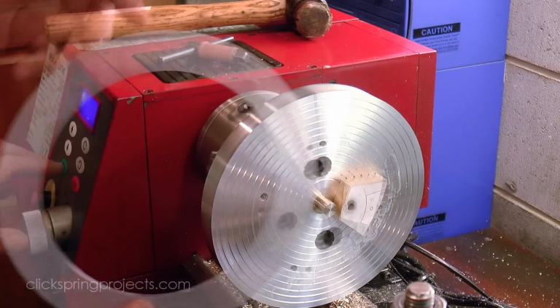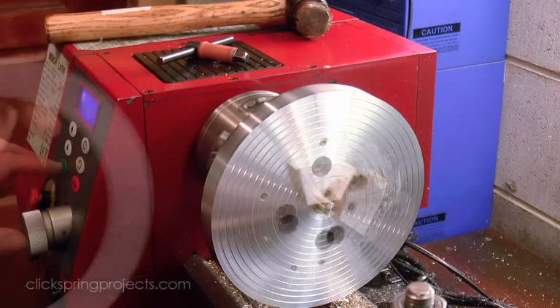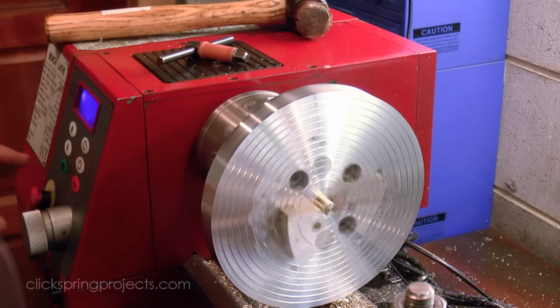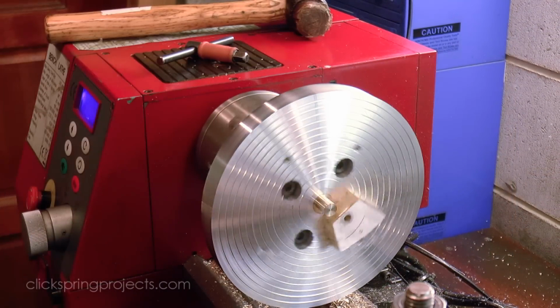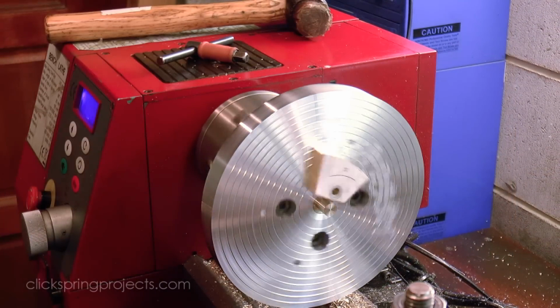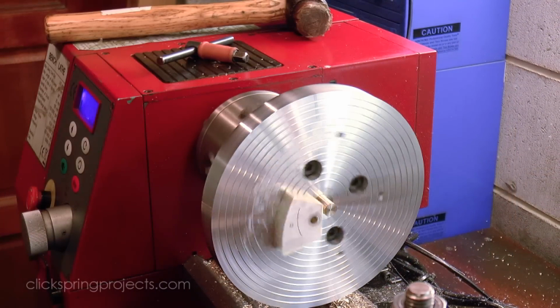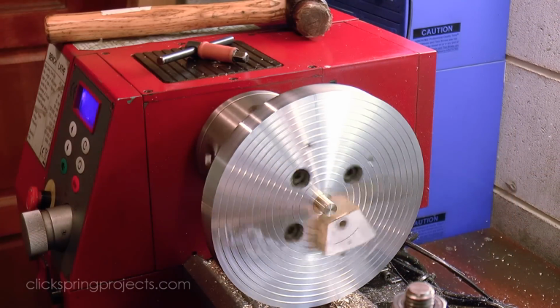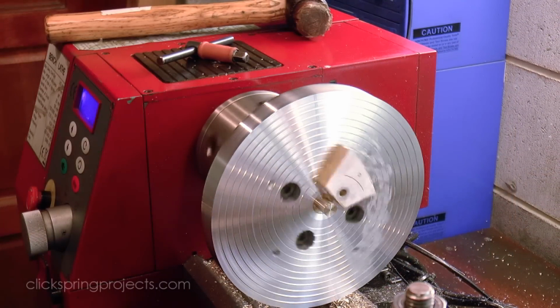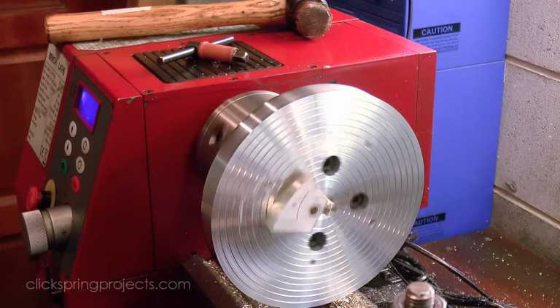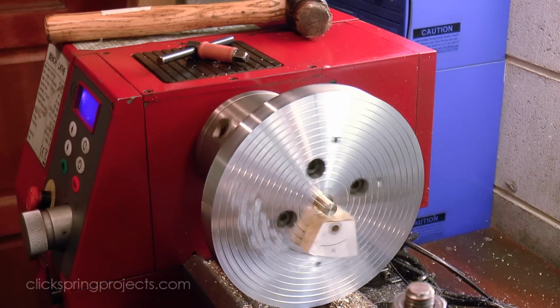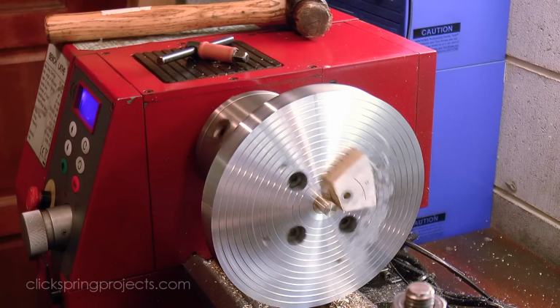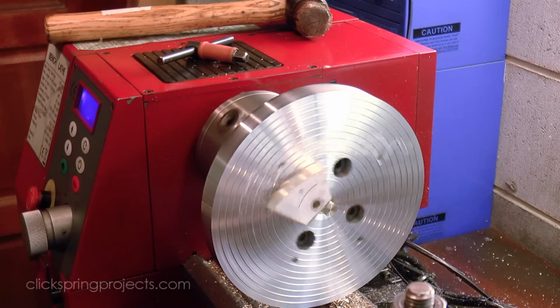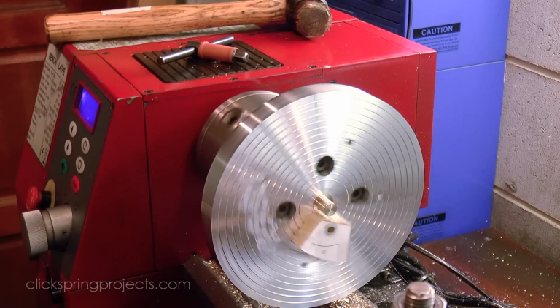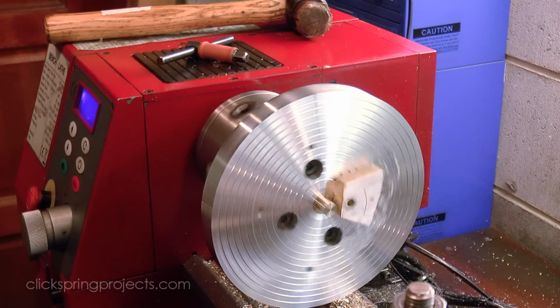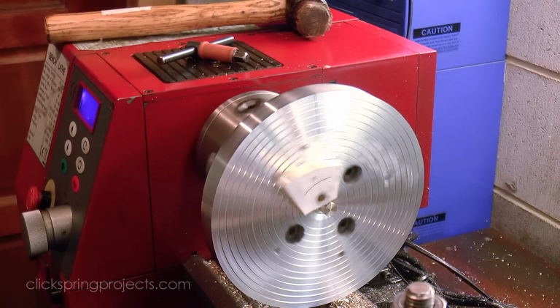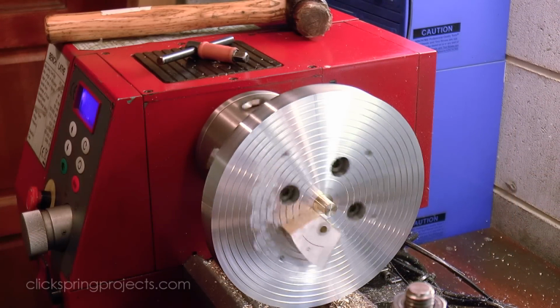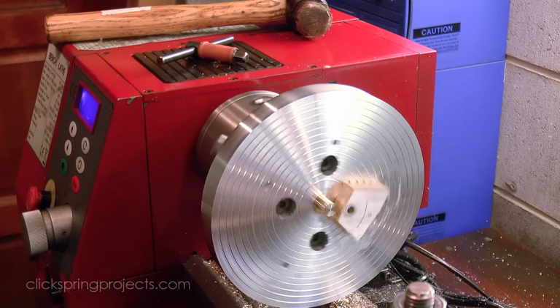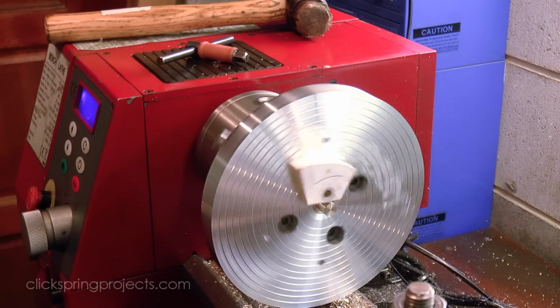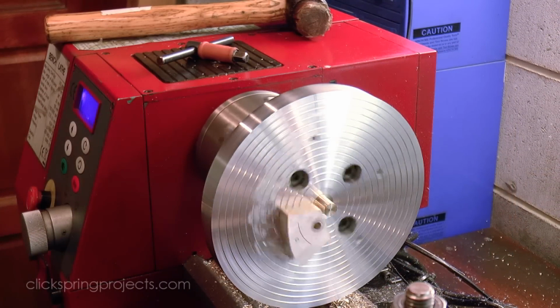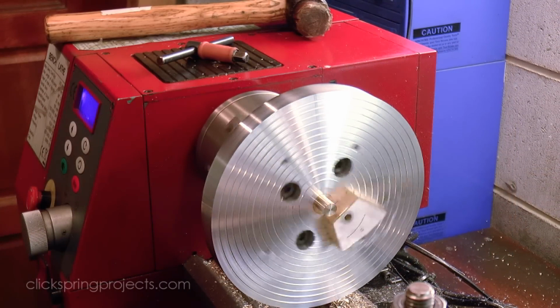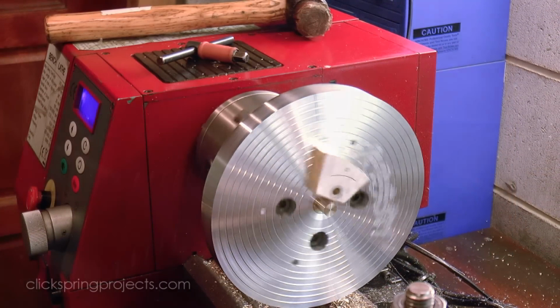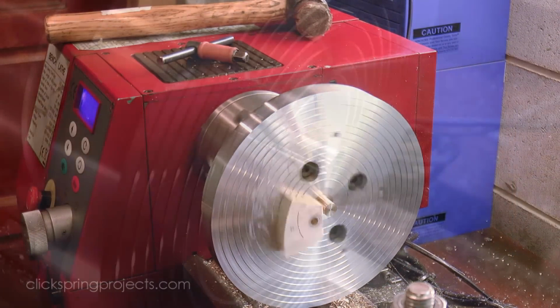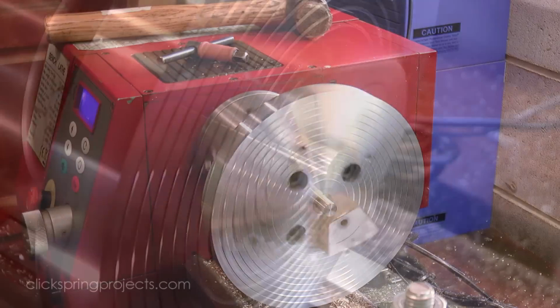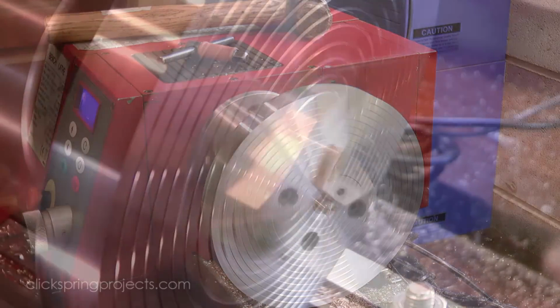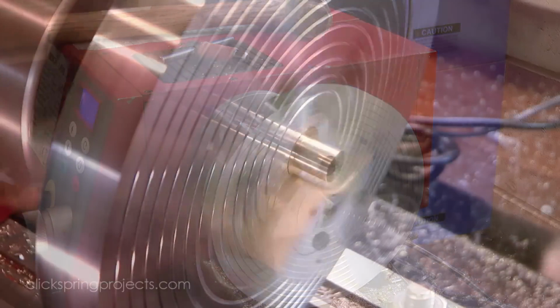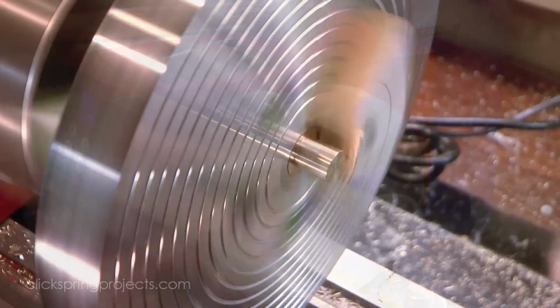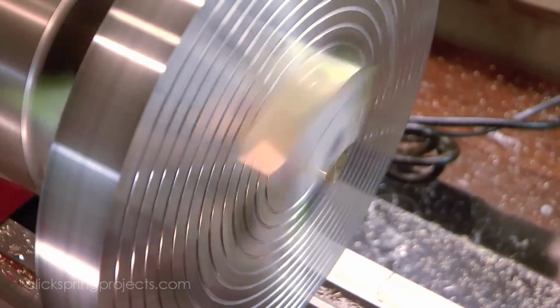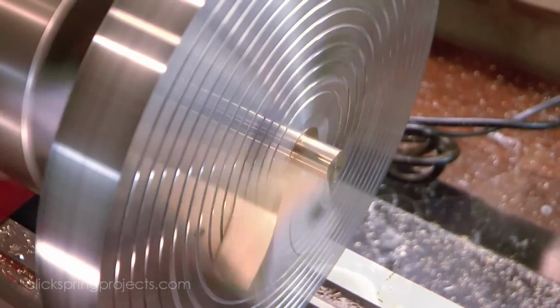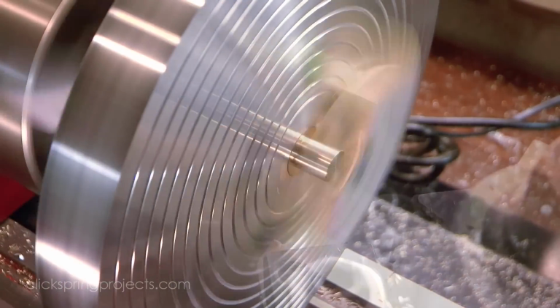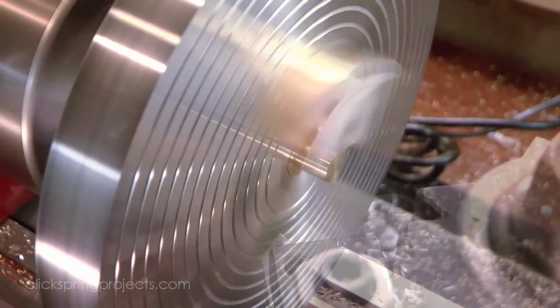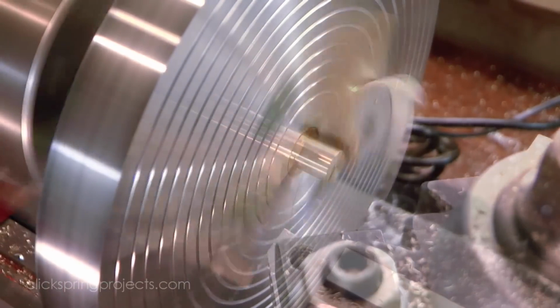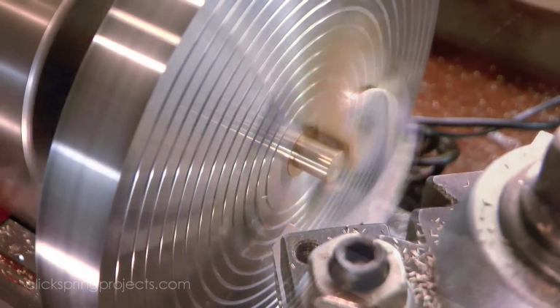Once bonded into place, each of the risers was faced to the correct height, and the clearance arc was marked out and formed.